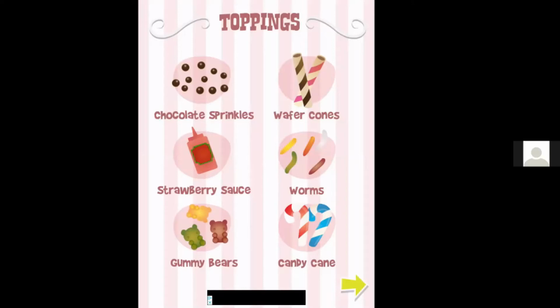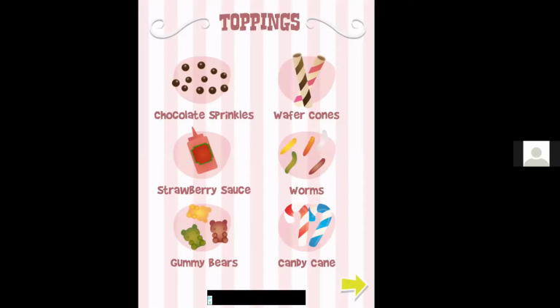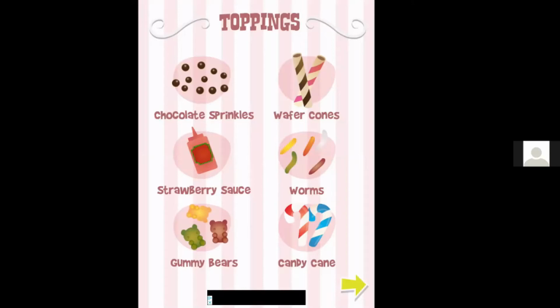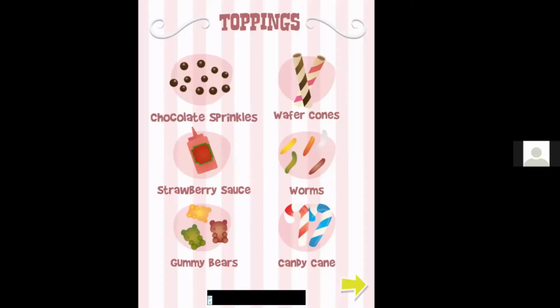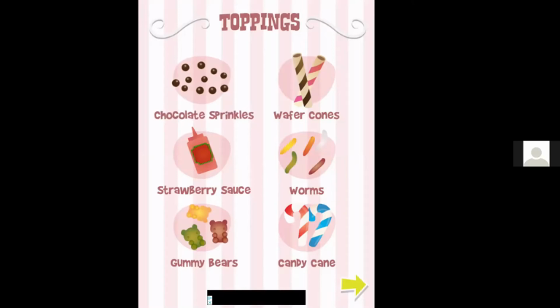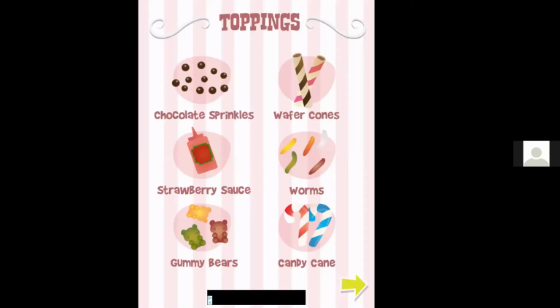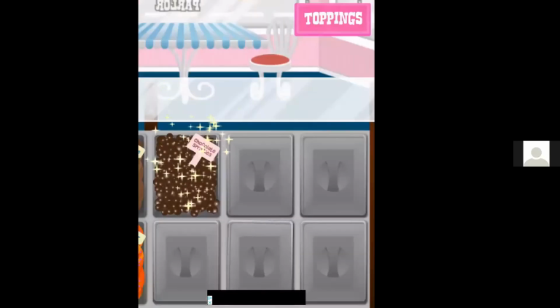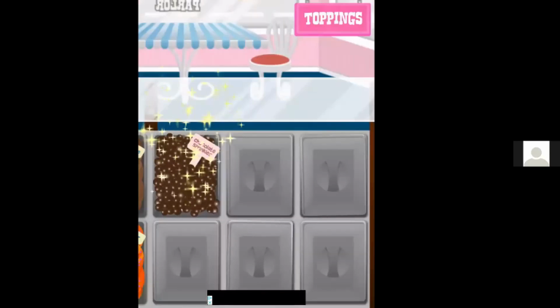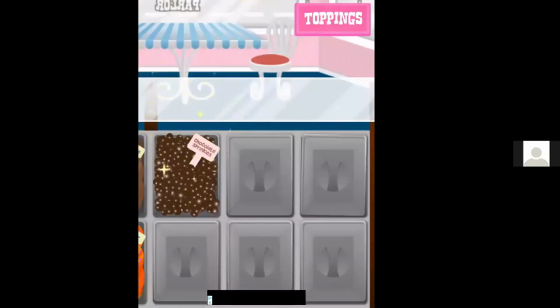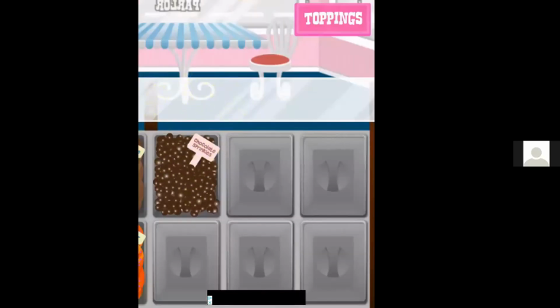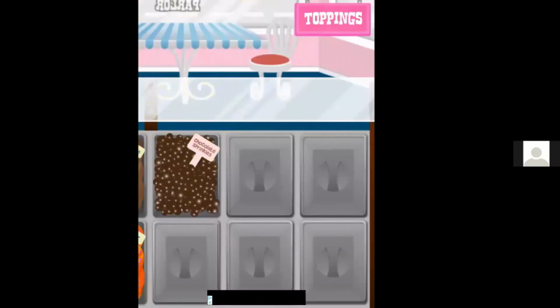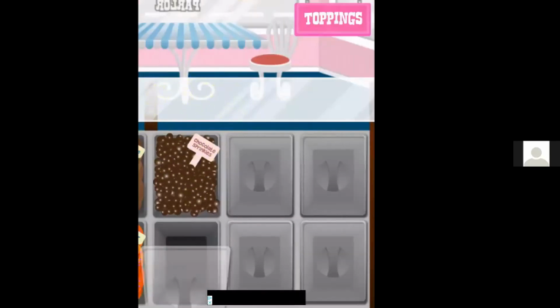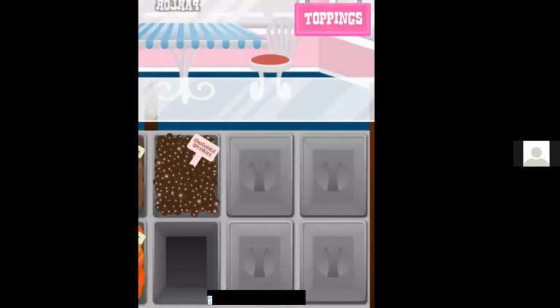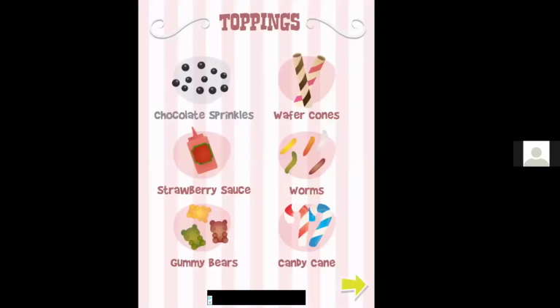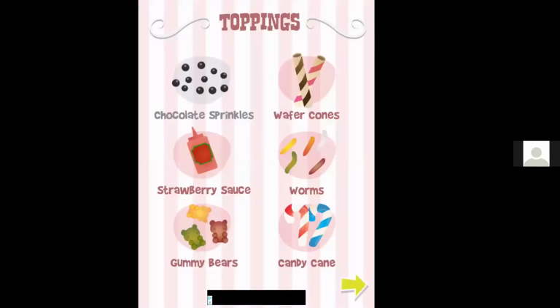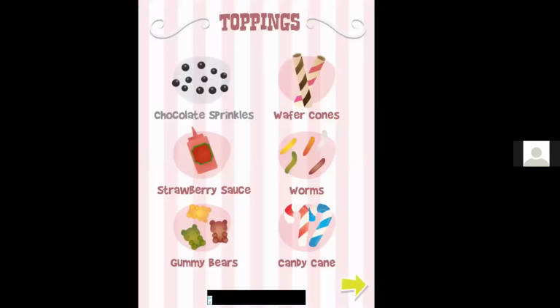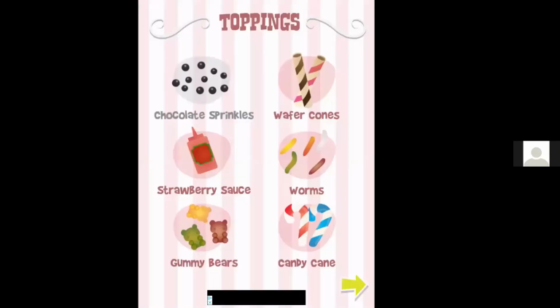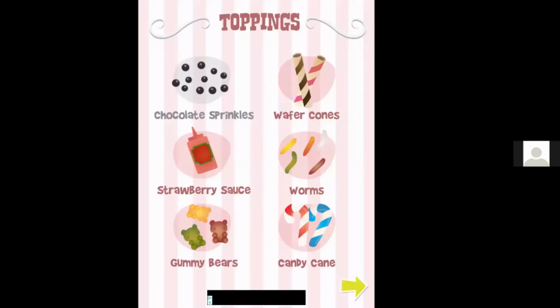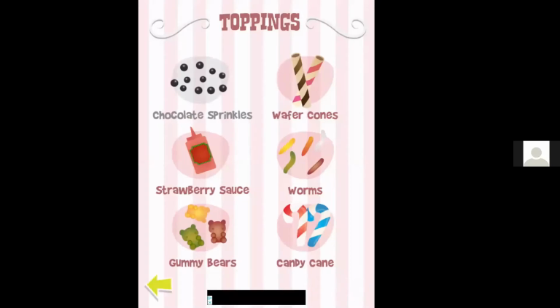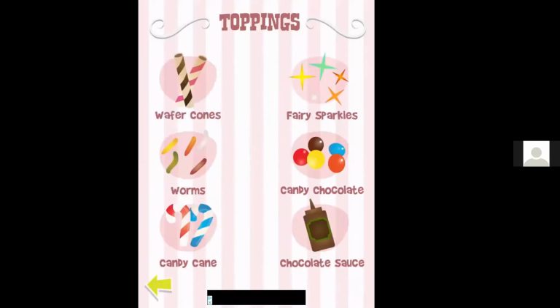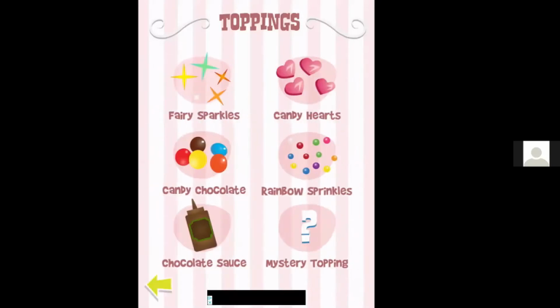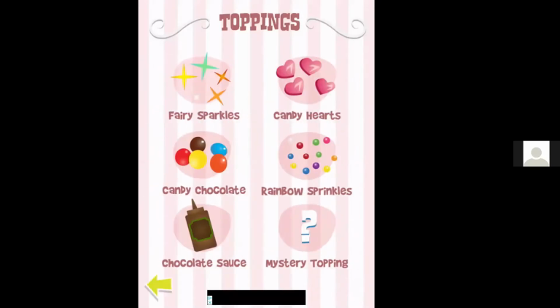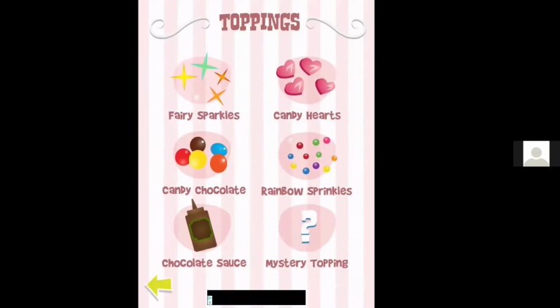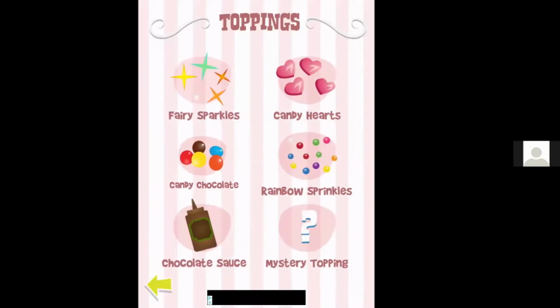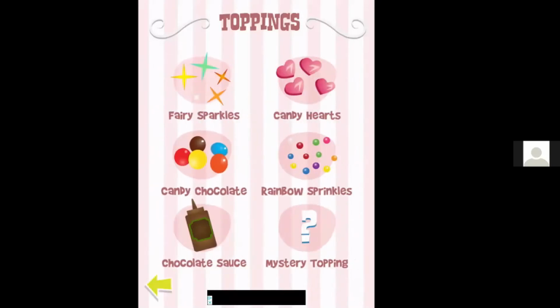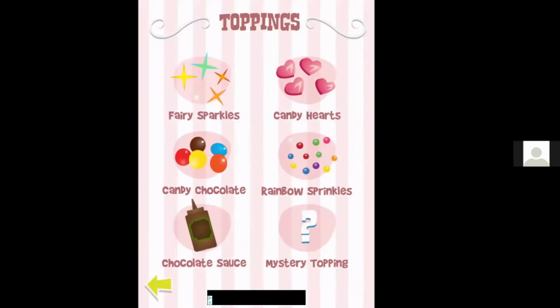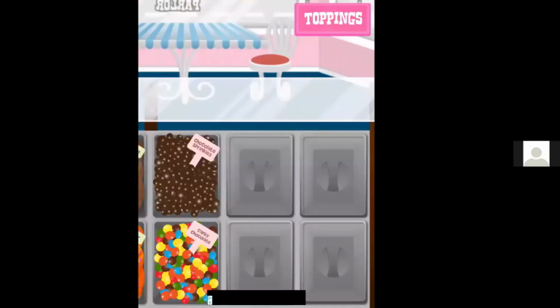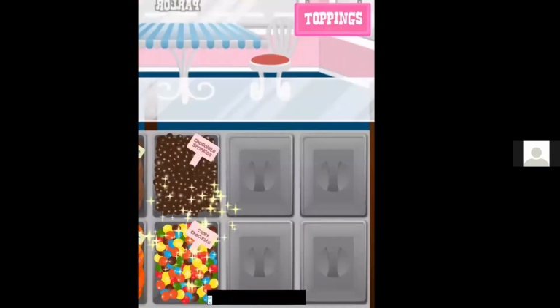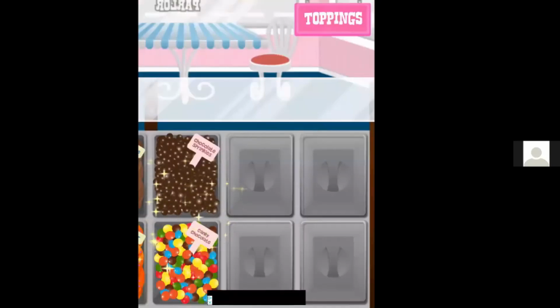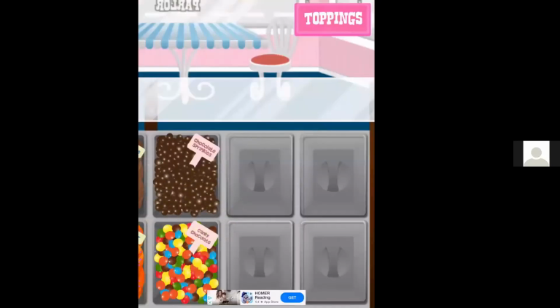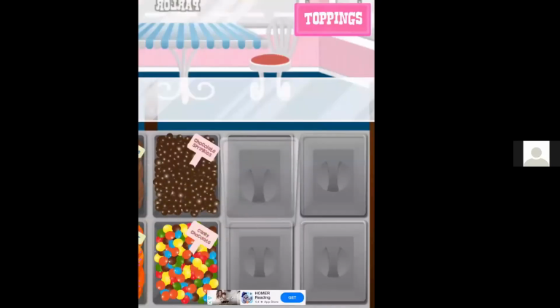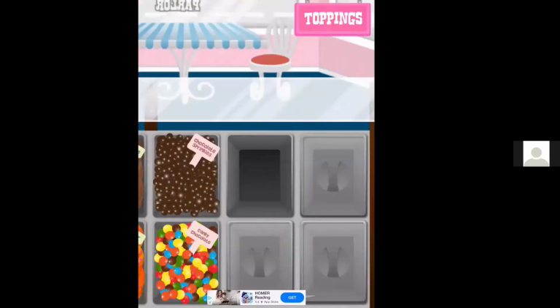So again, you get to pick your toppings, because the best part of going to the ice cream store is putting all of the stuff on top.